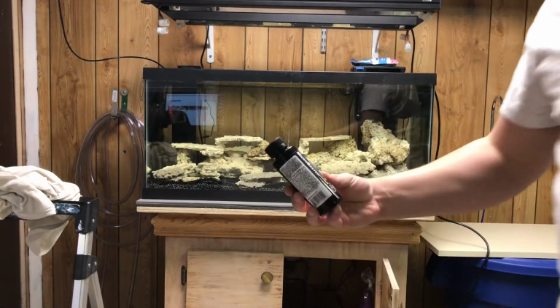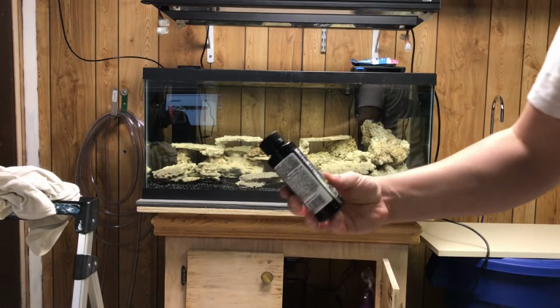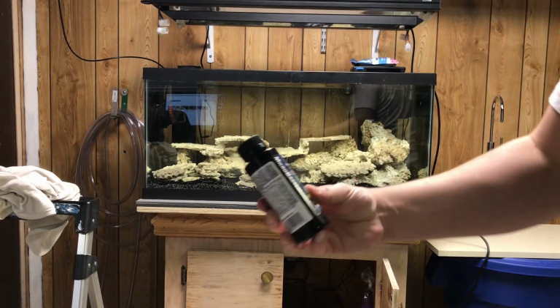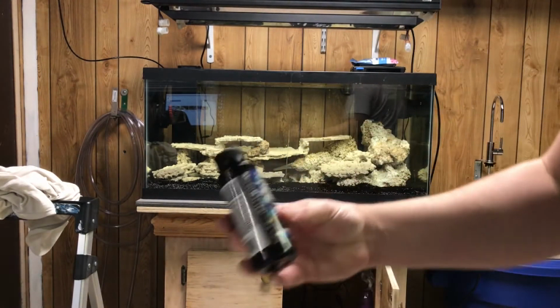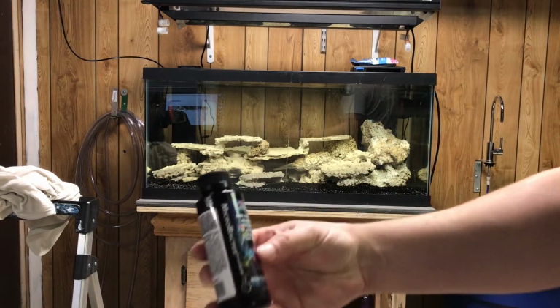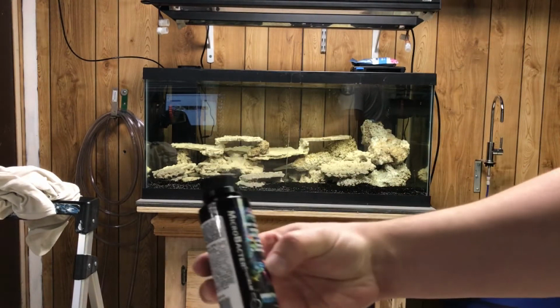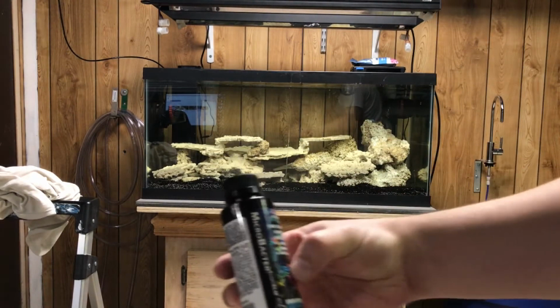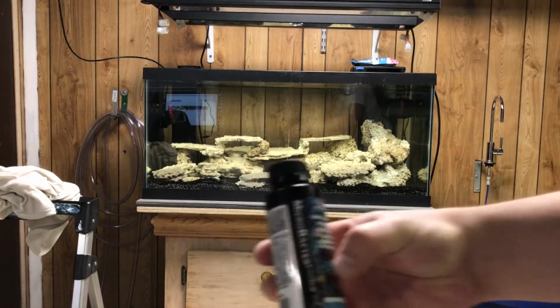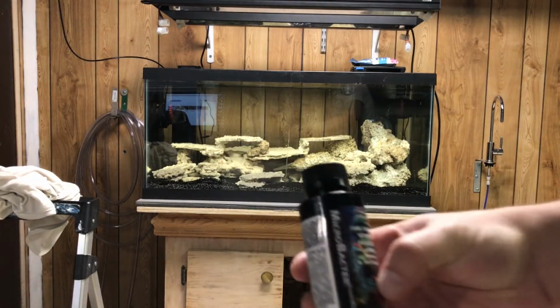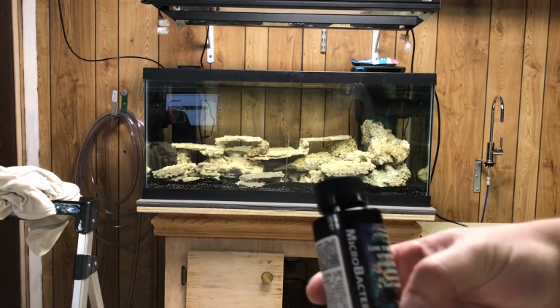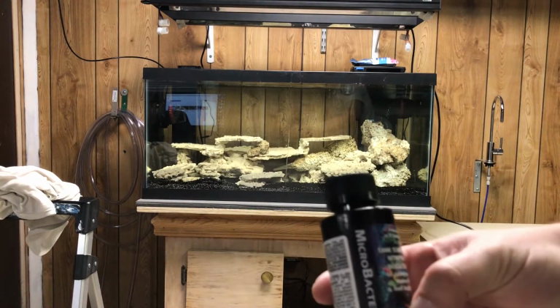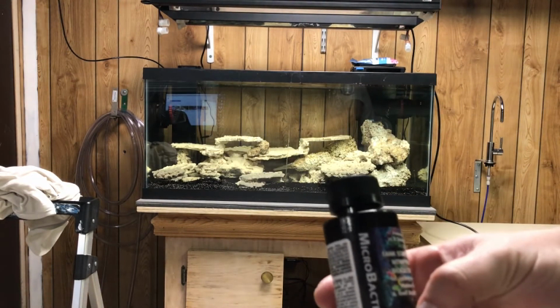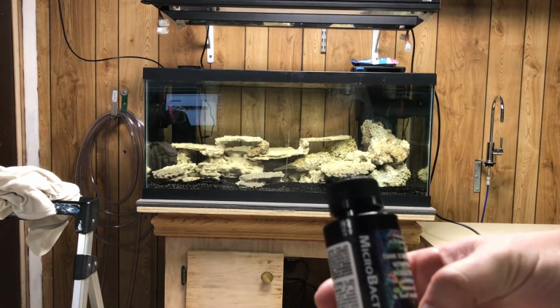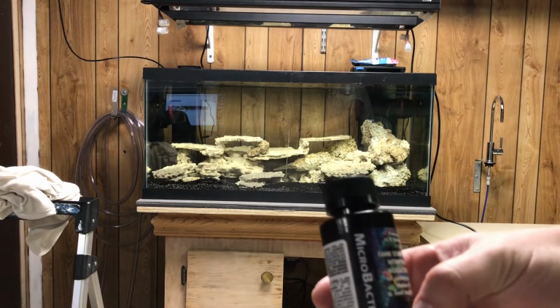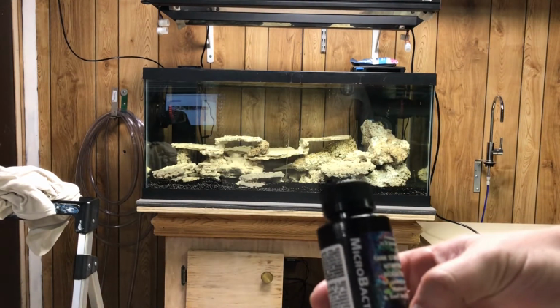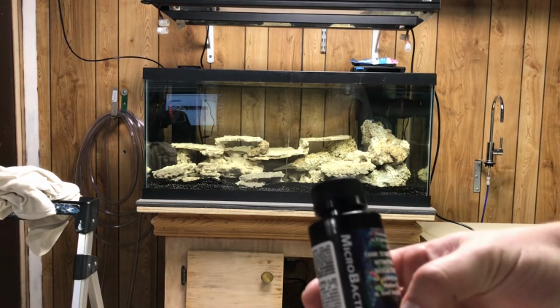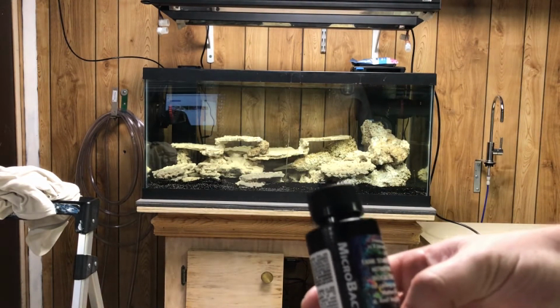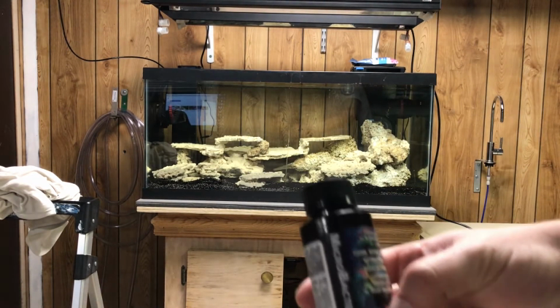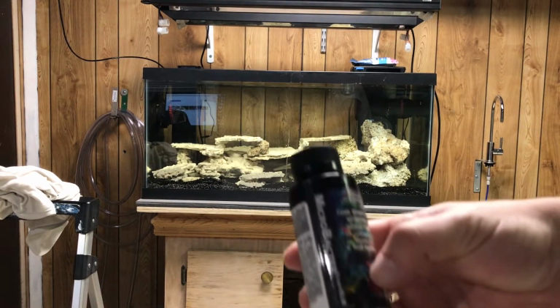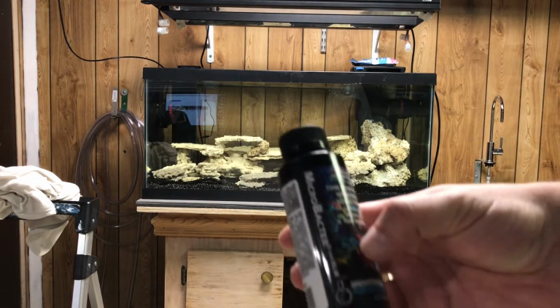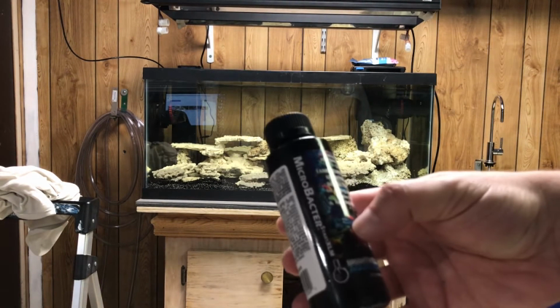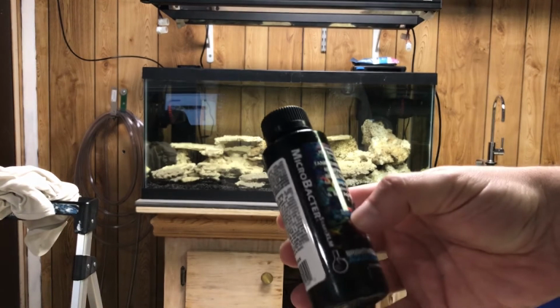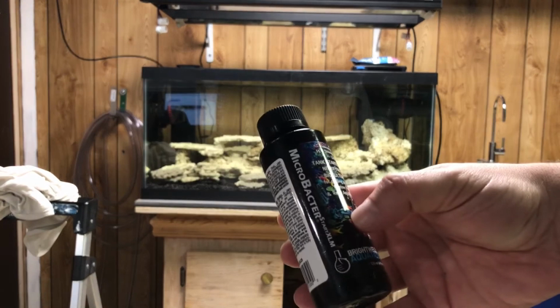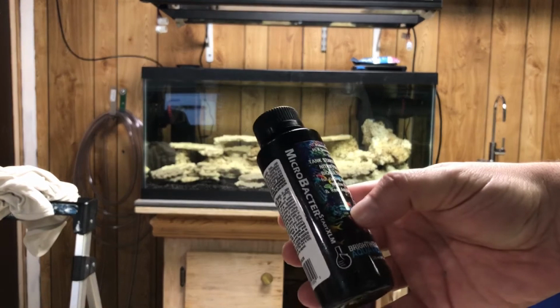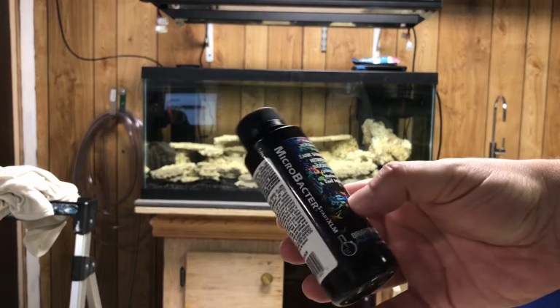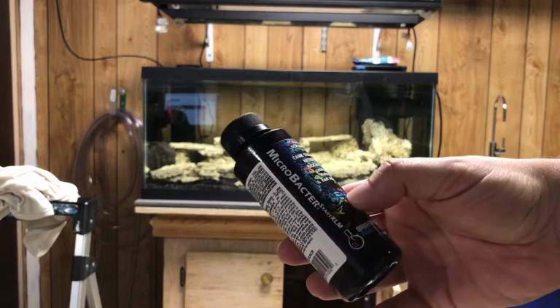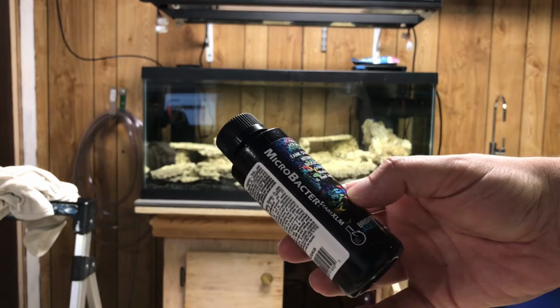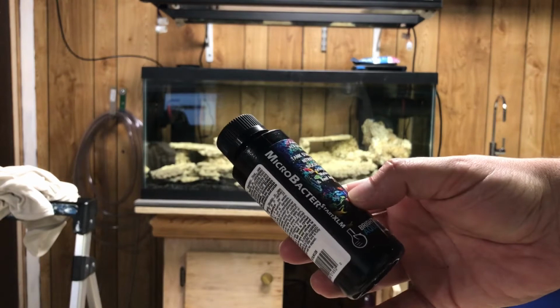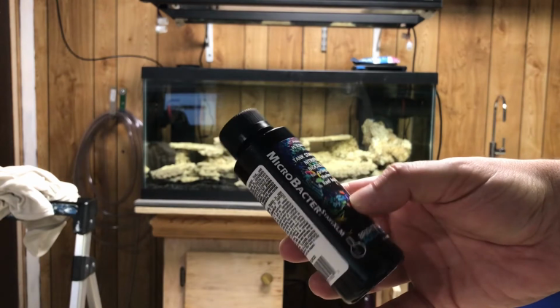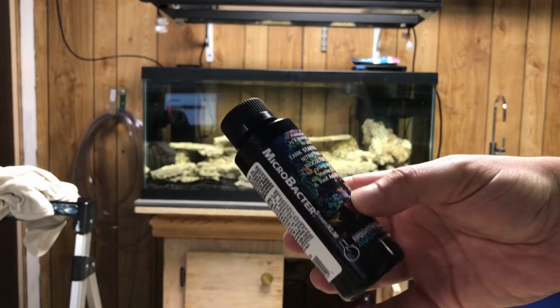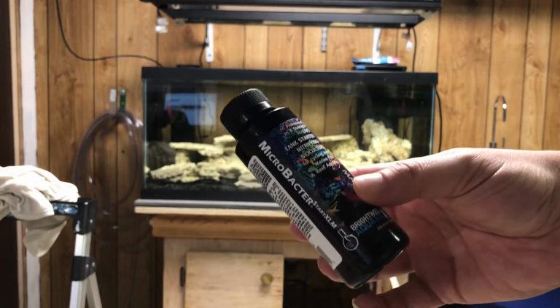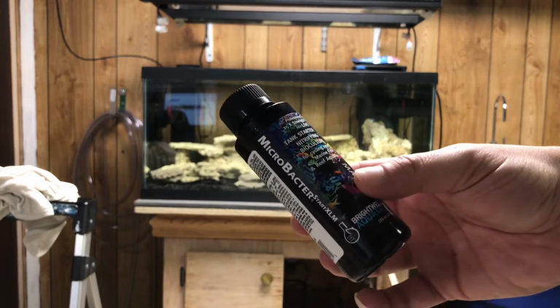Microbacter Starter — I got this stuff. I also got the Biospira that I'm going to use as well, but this is the stuff that I got.